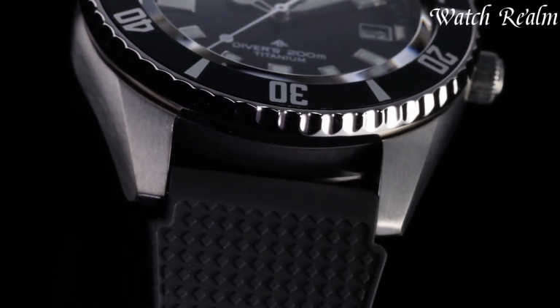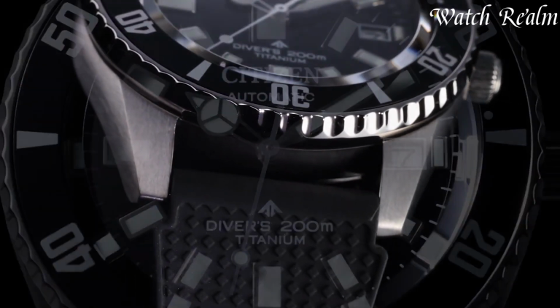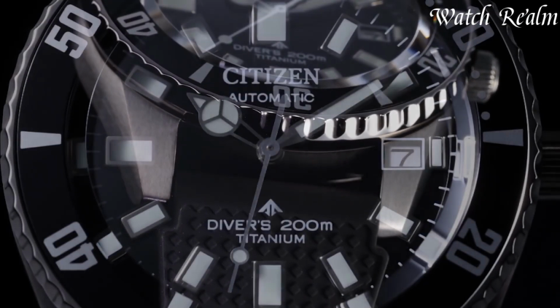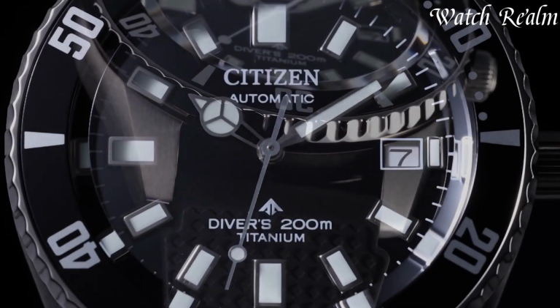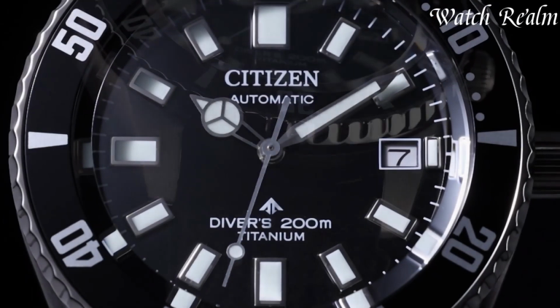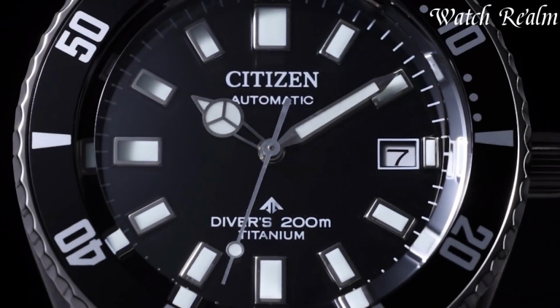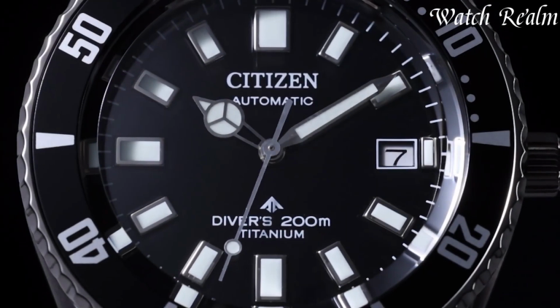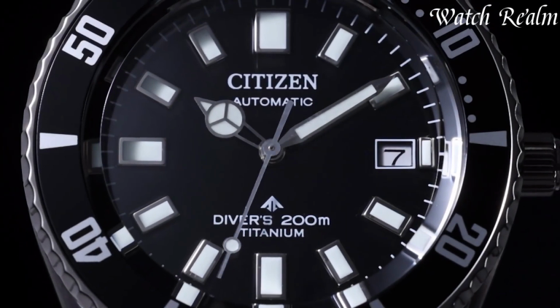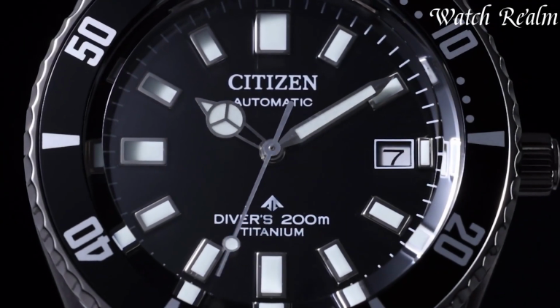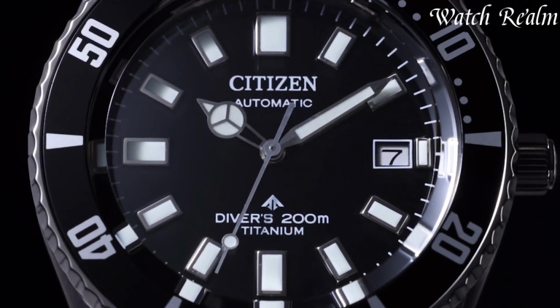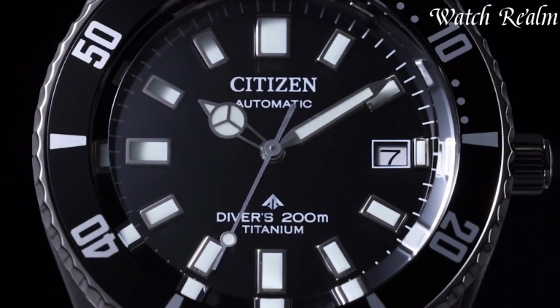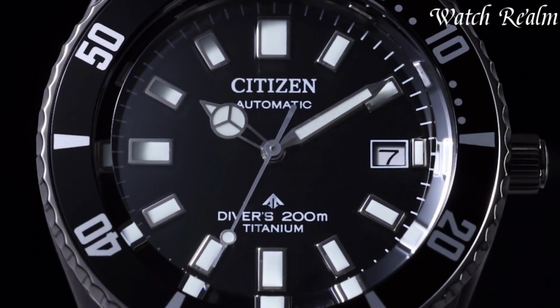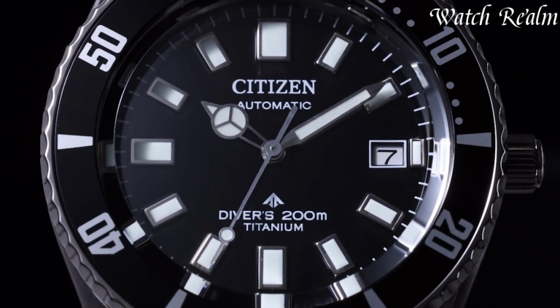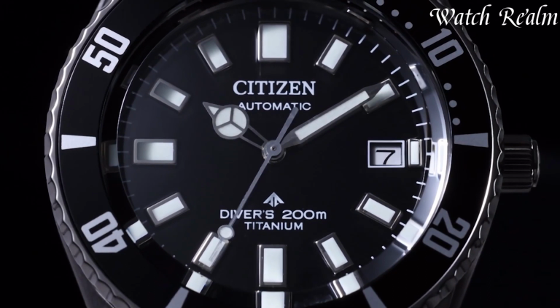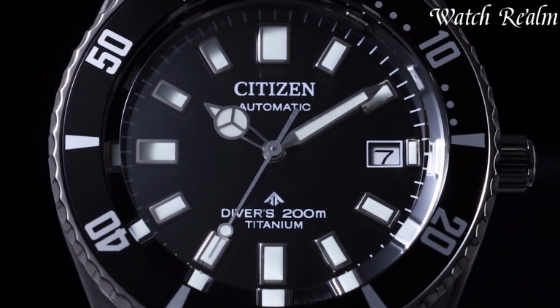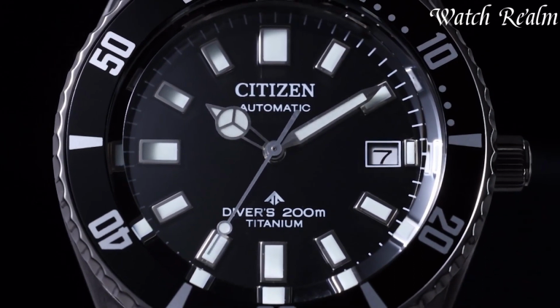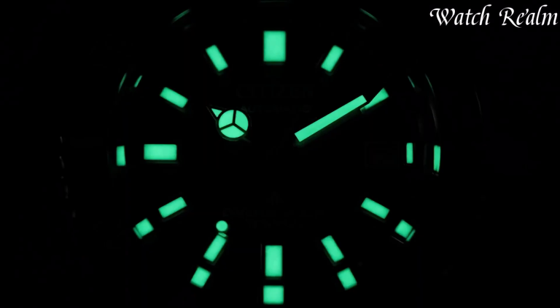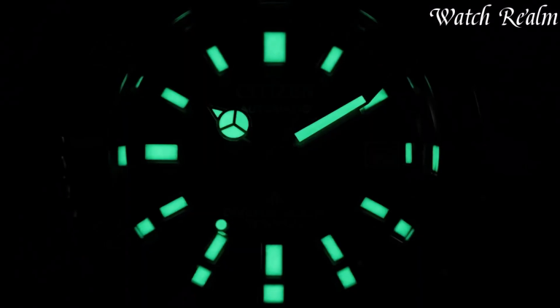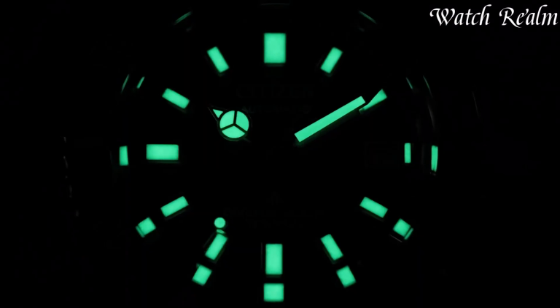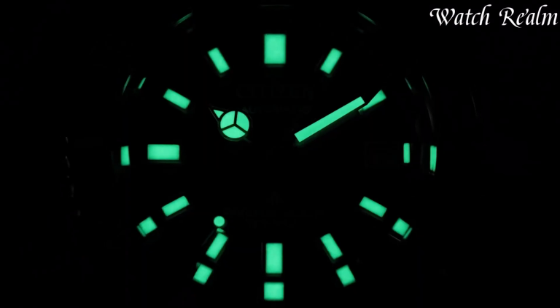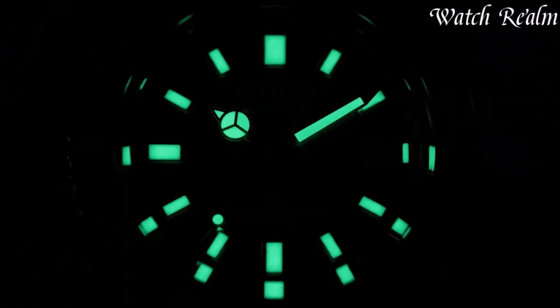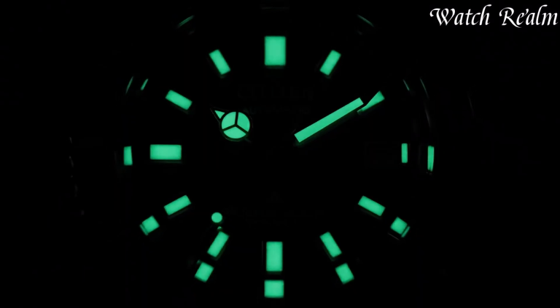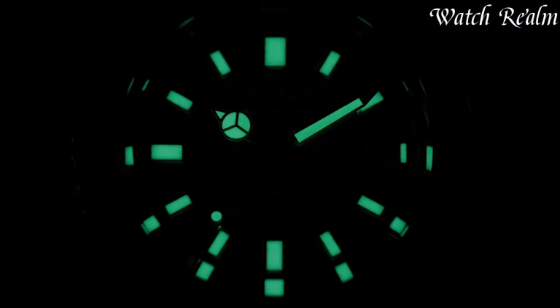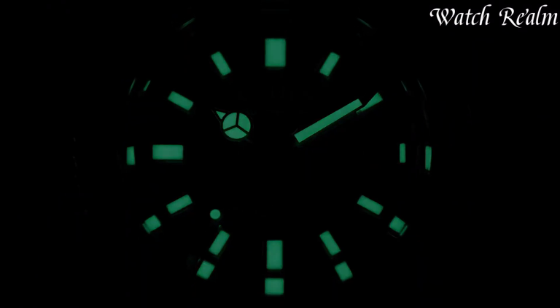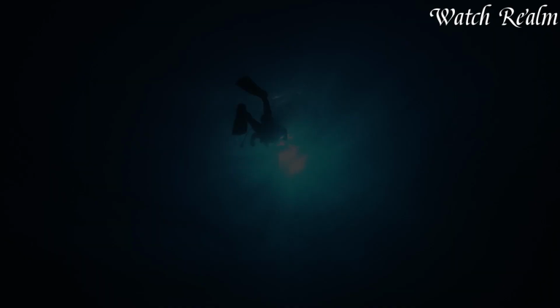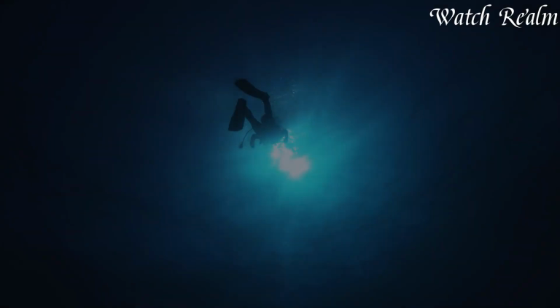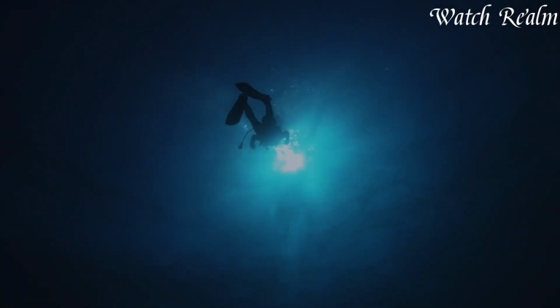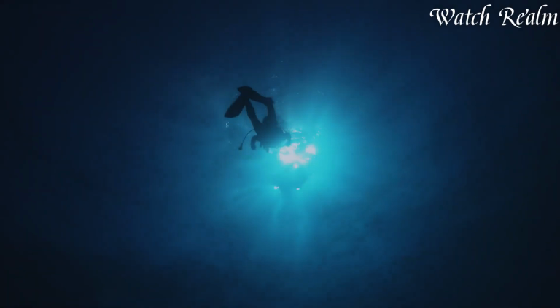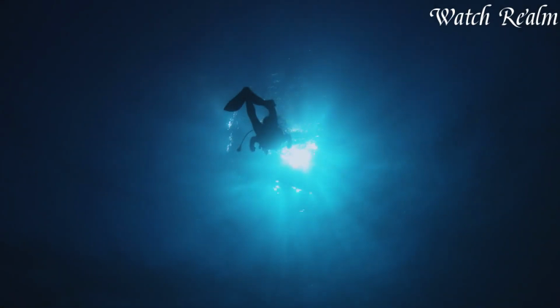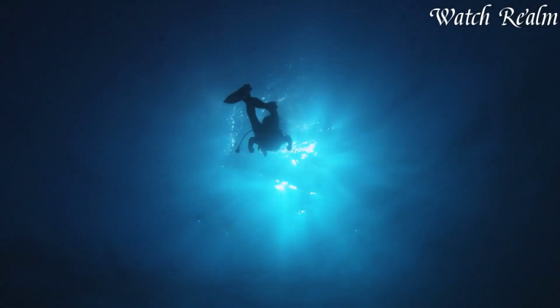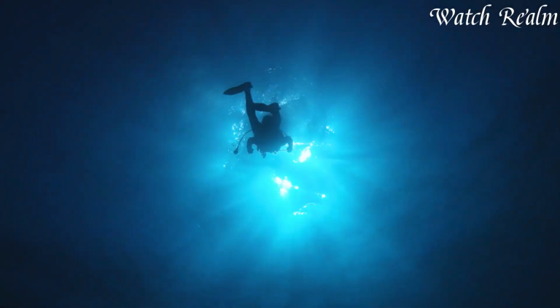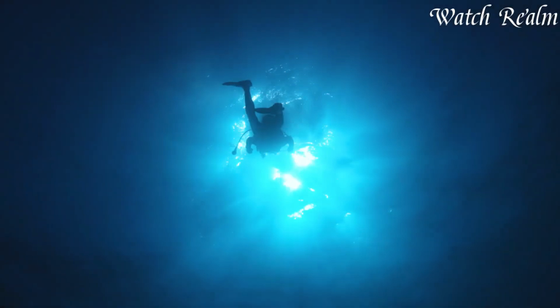And as always, you can check pricing for any of these watches in the description below. Now, let's get started.